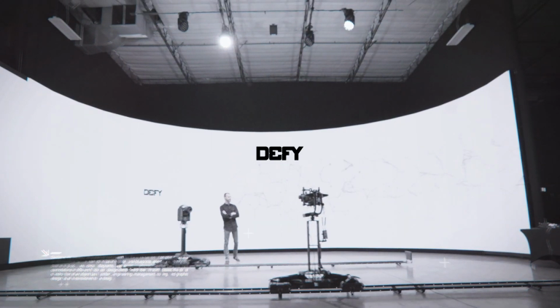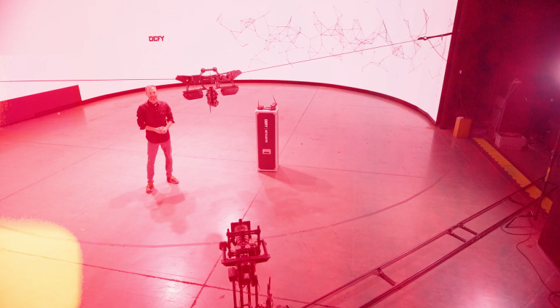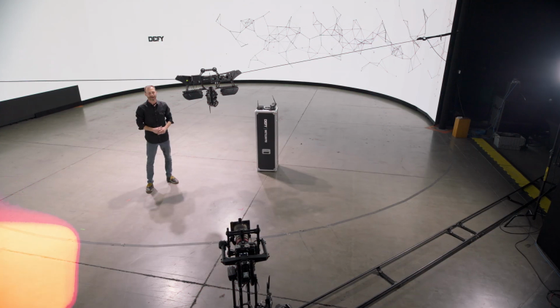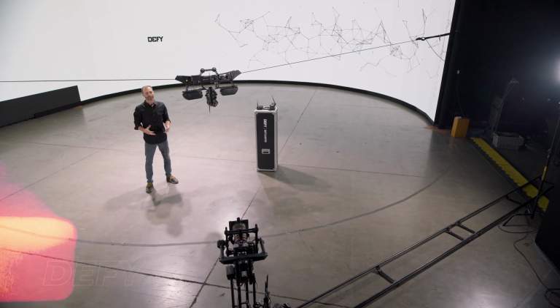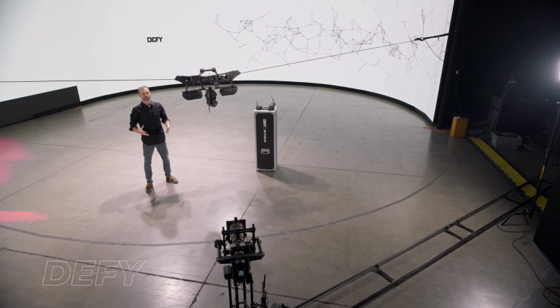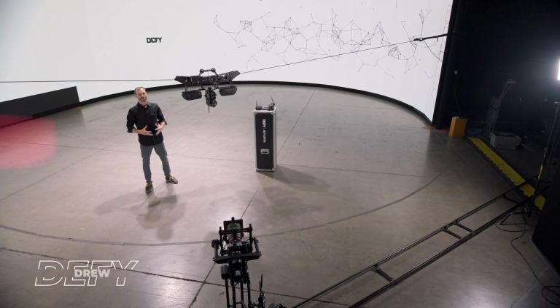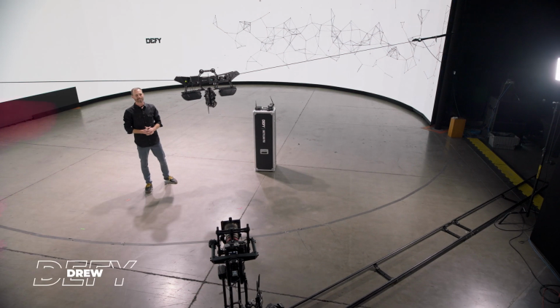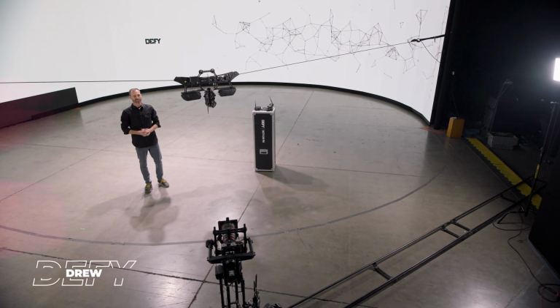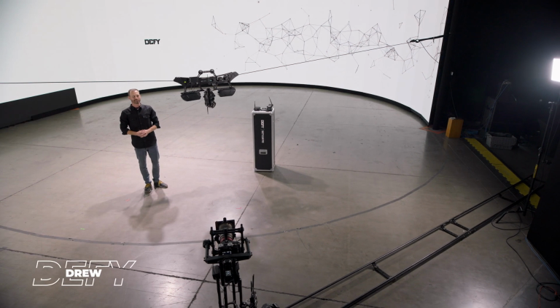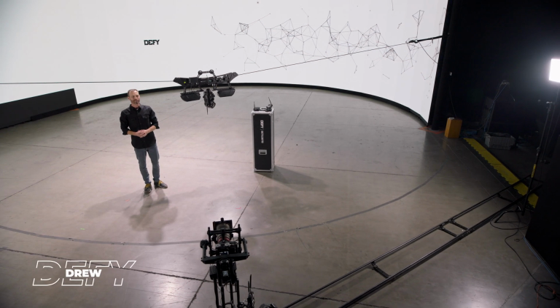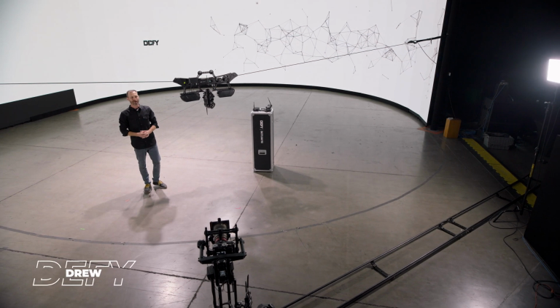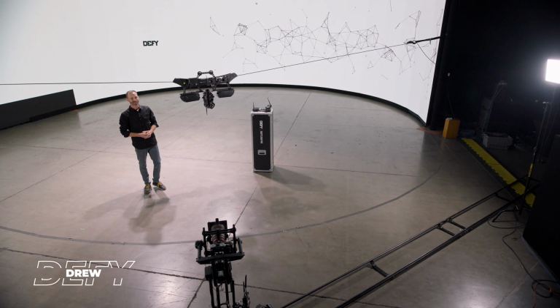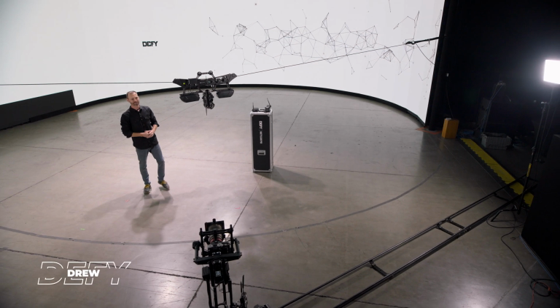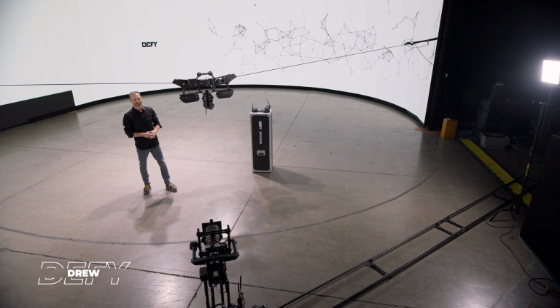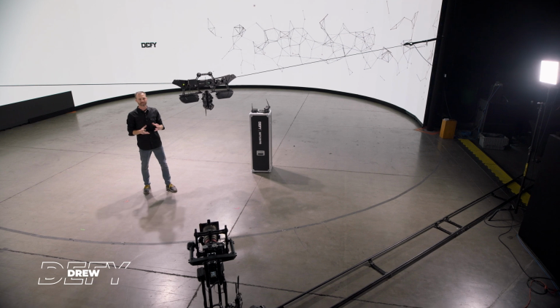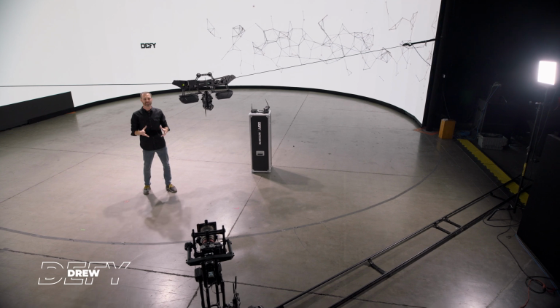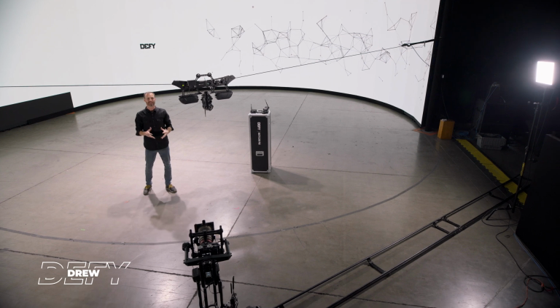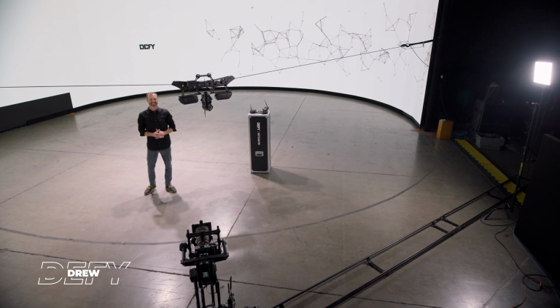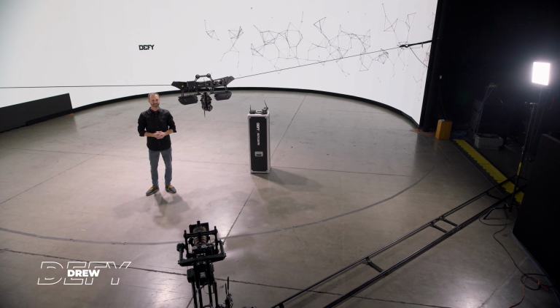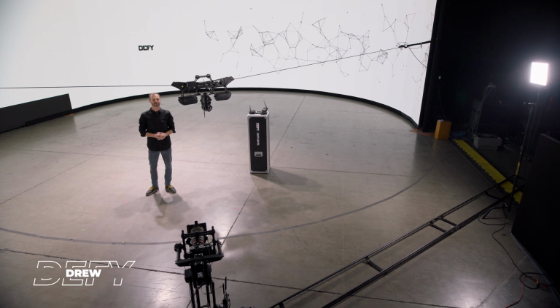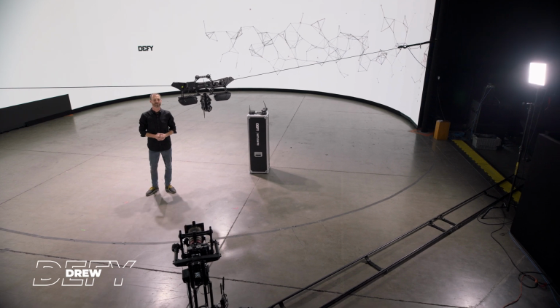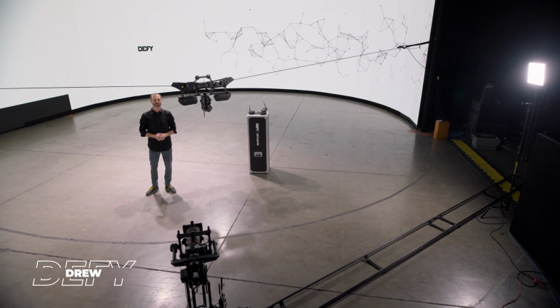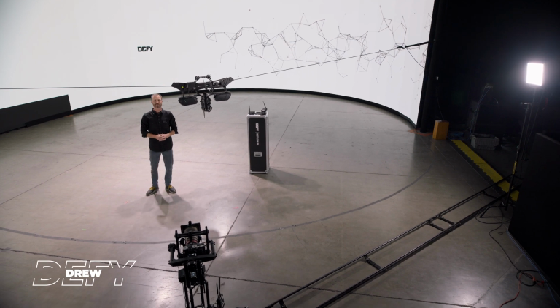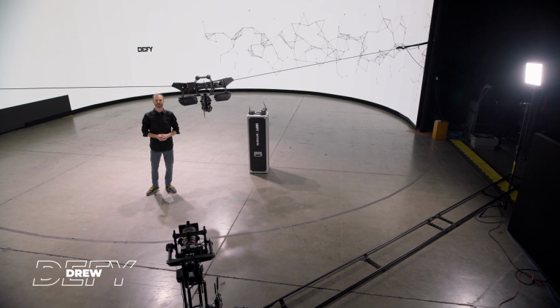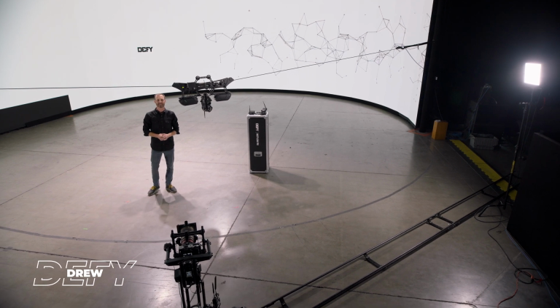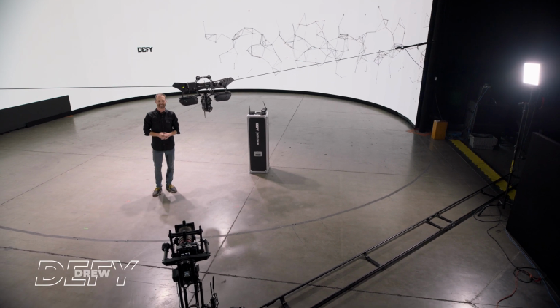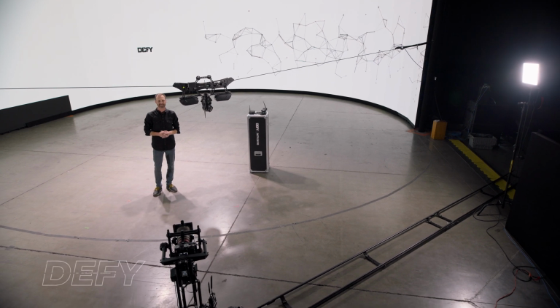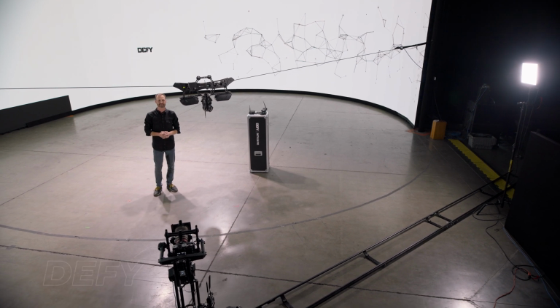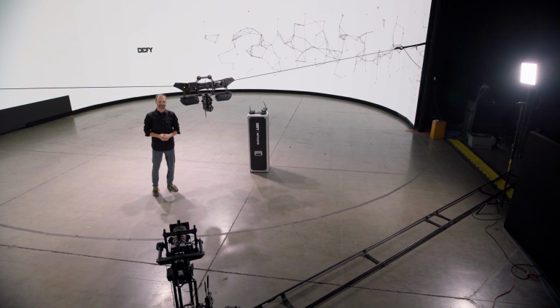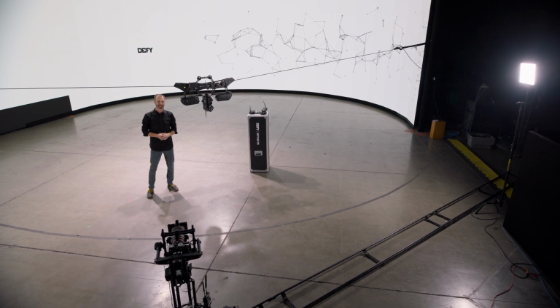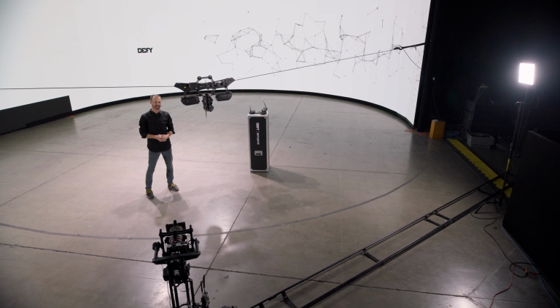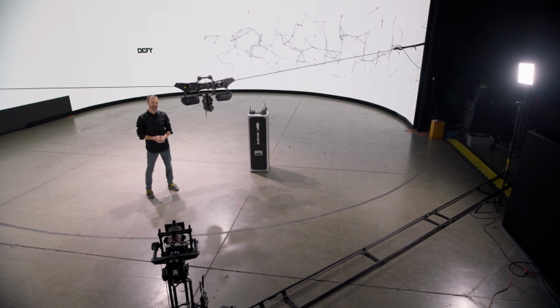Hi, I'm Drew Jaynes with DeFi Products. We're really excited to introduce the new DactylCam Live.